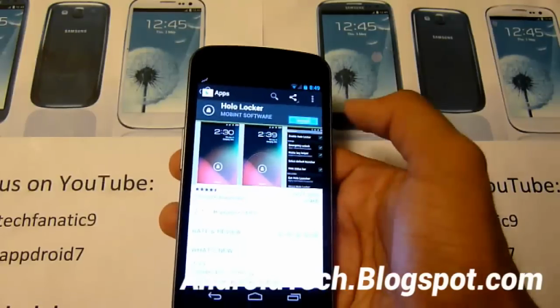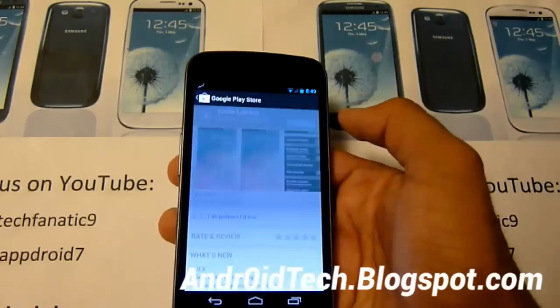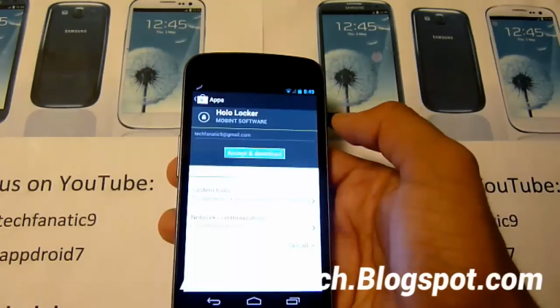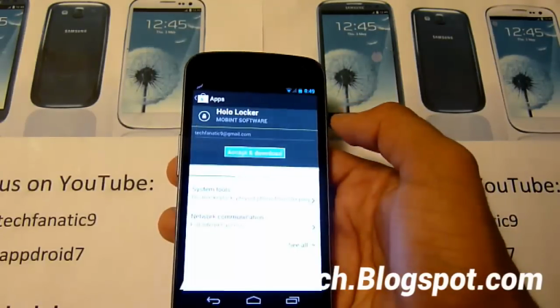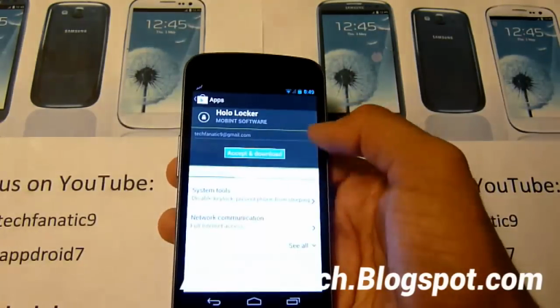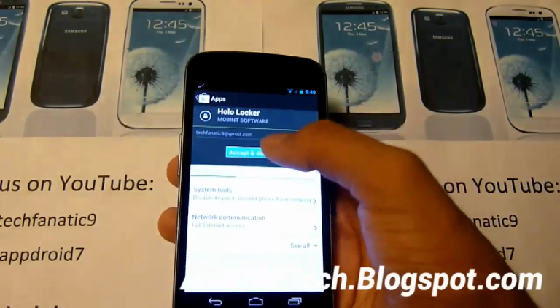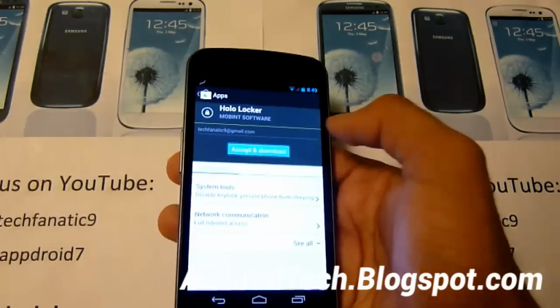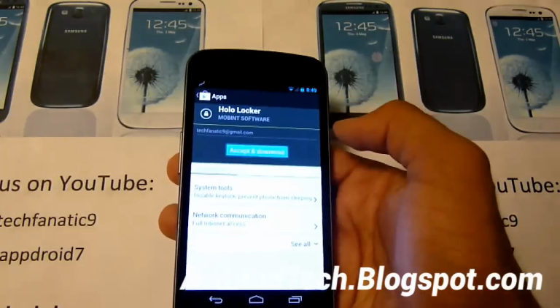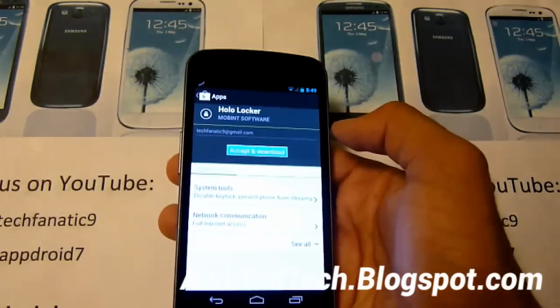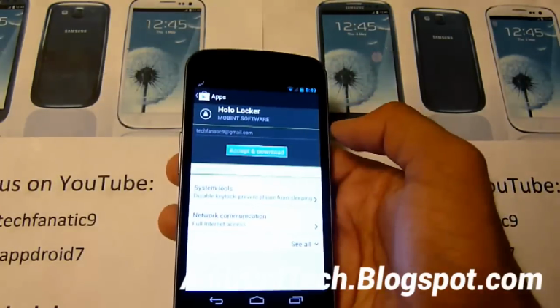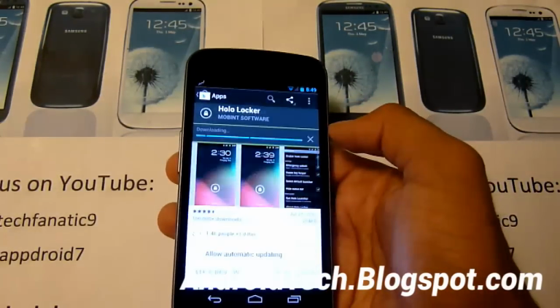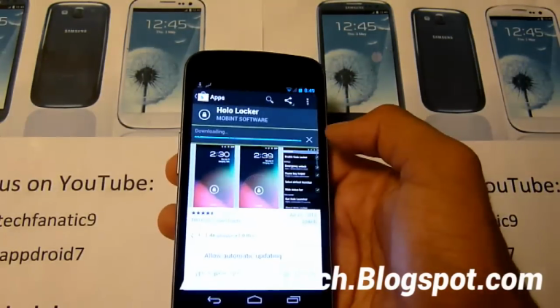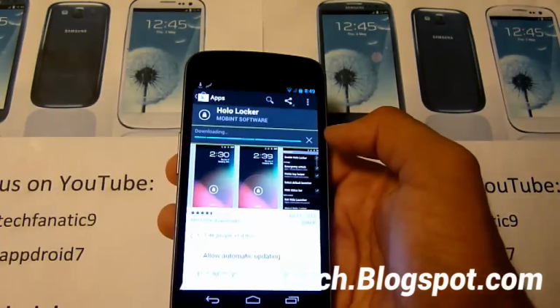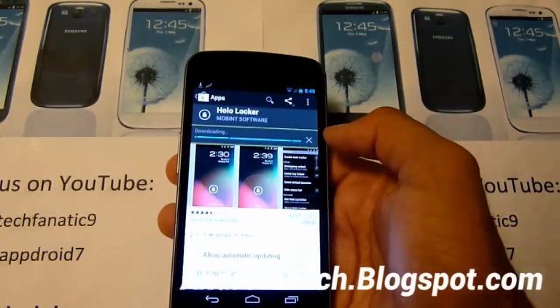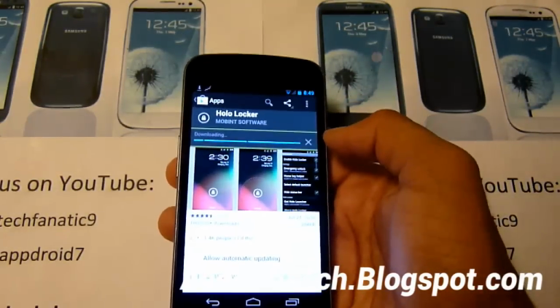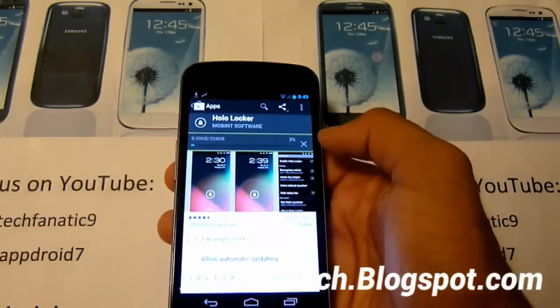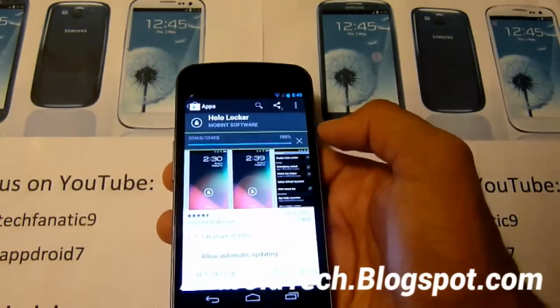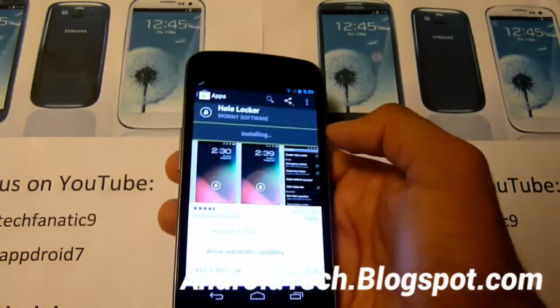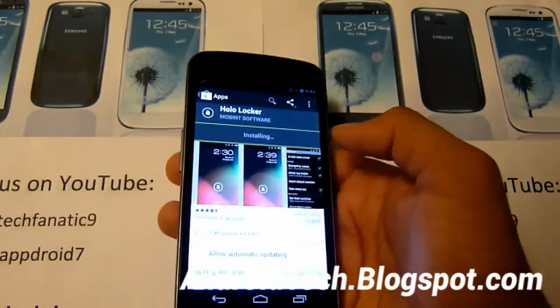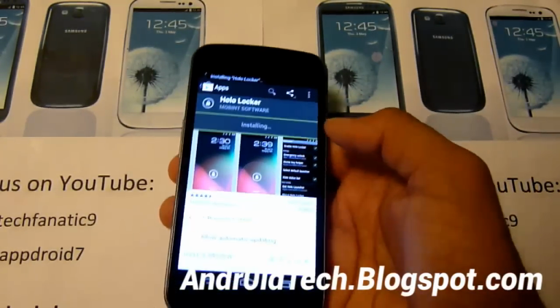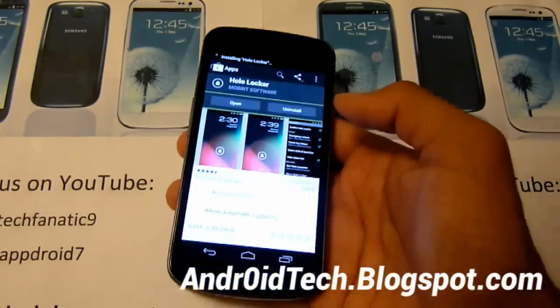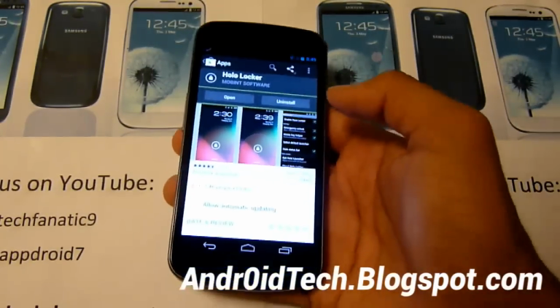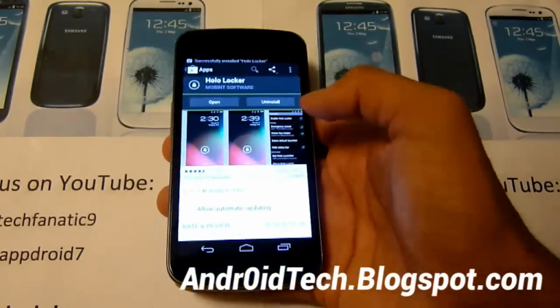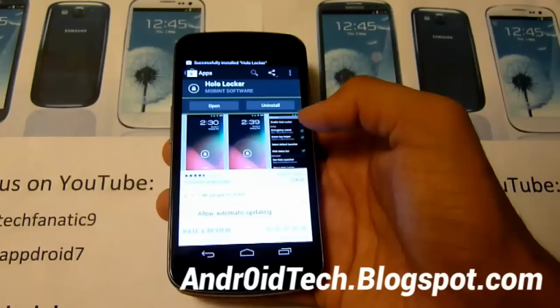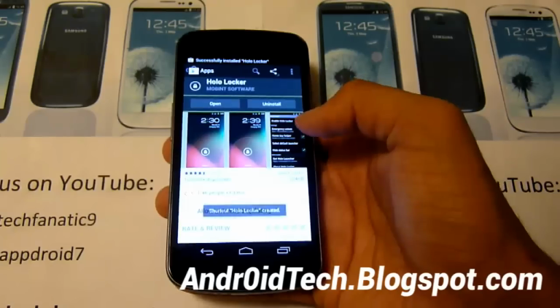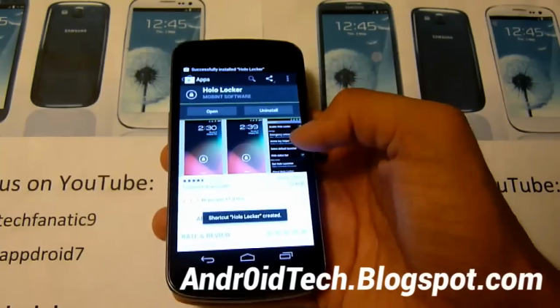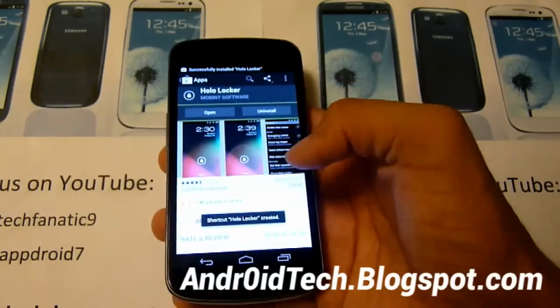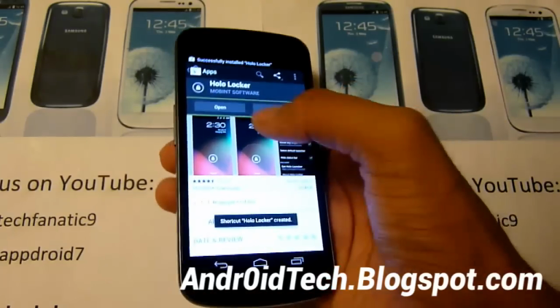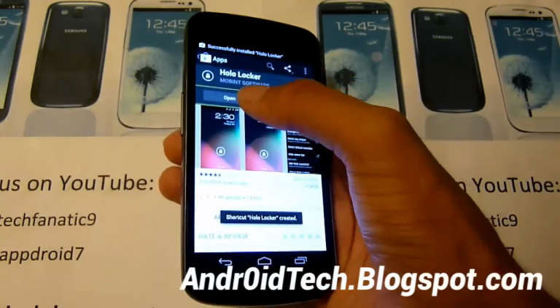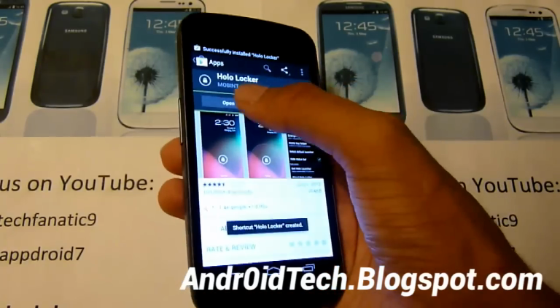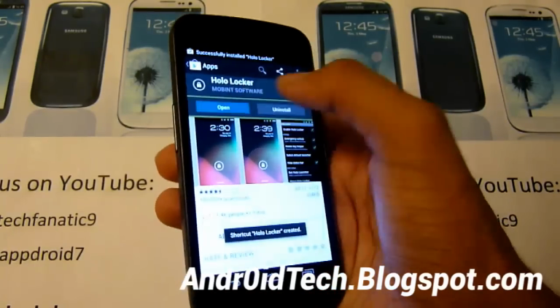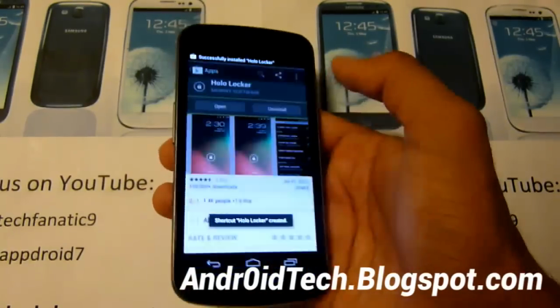So we're just going to be installing it. Accept and download — this is super easy and quick, so it's painless.